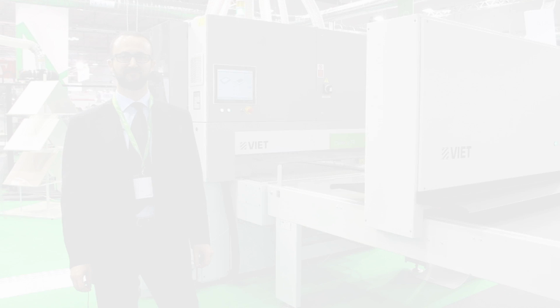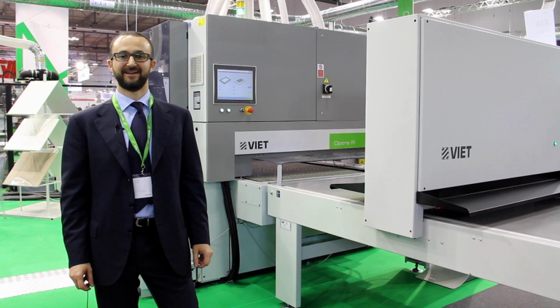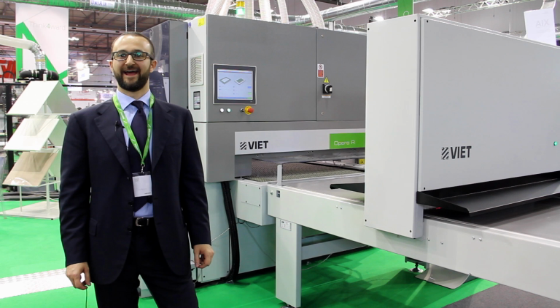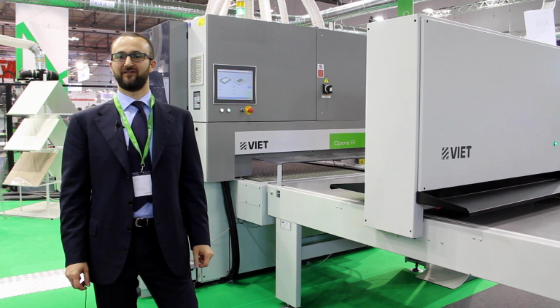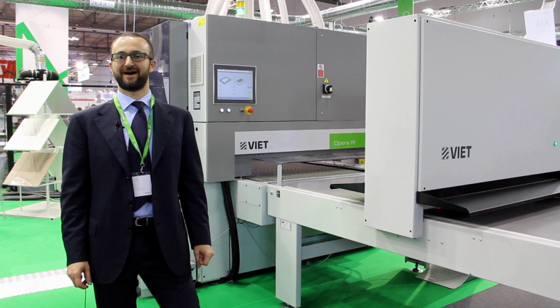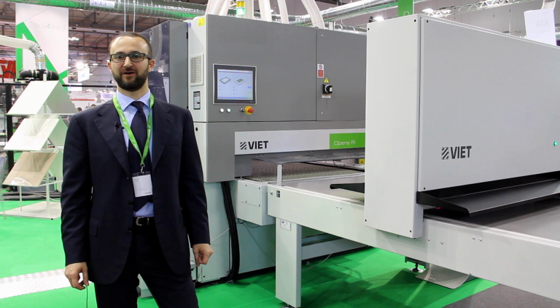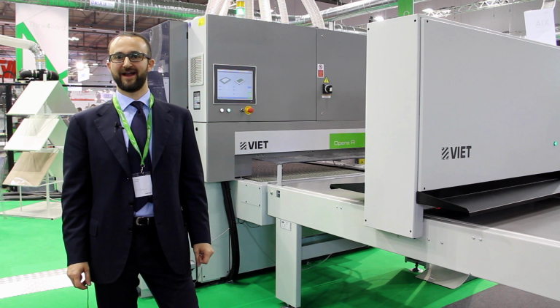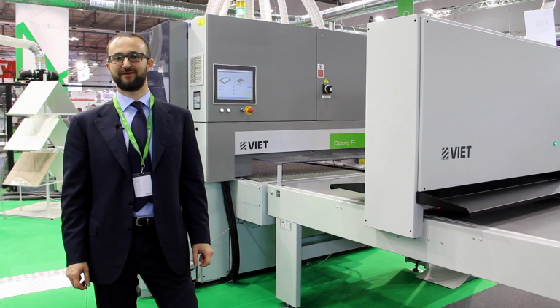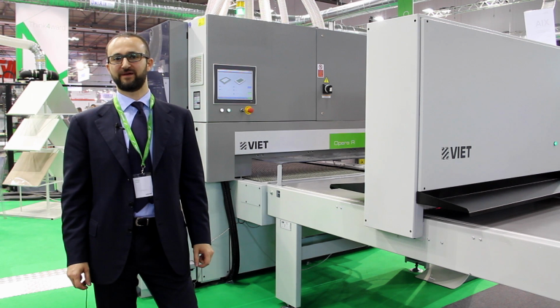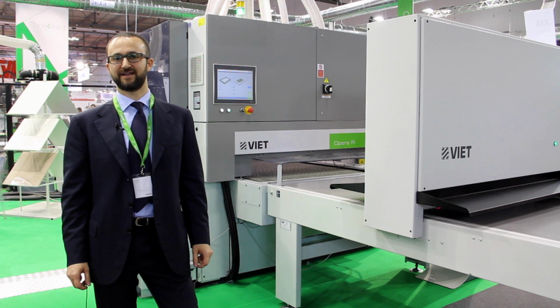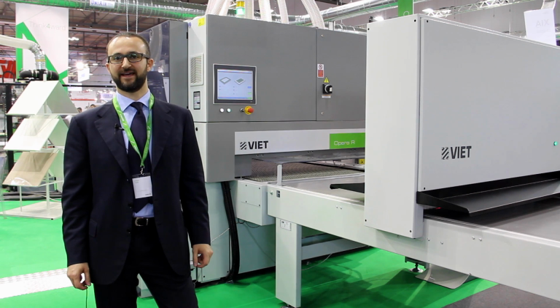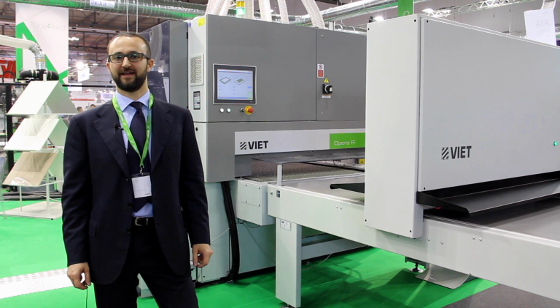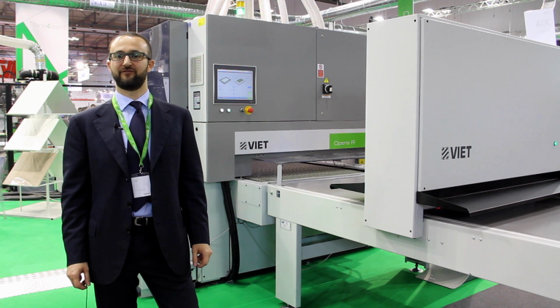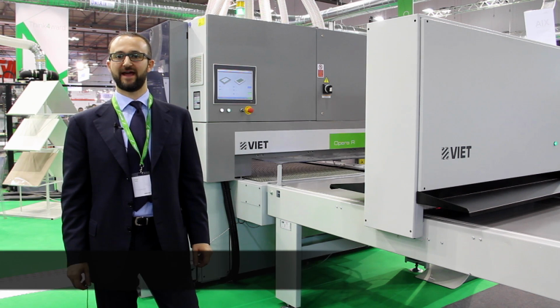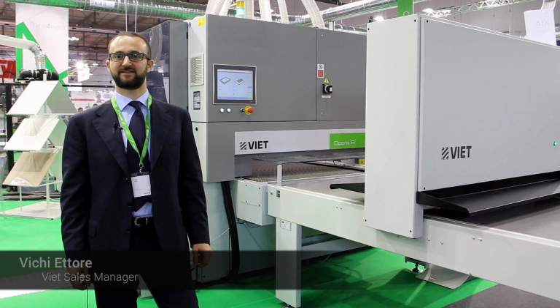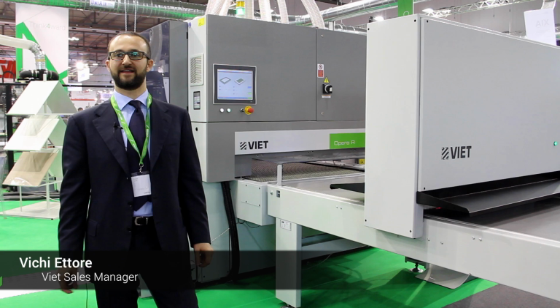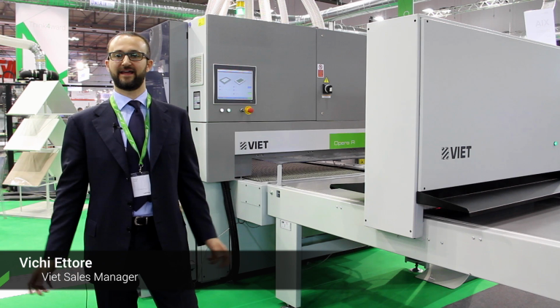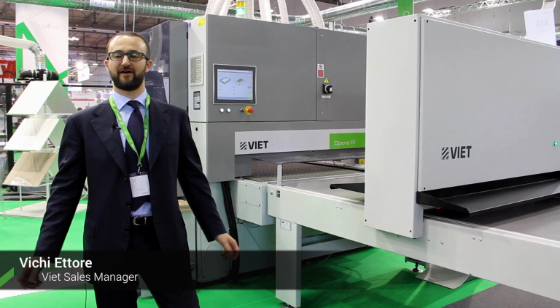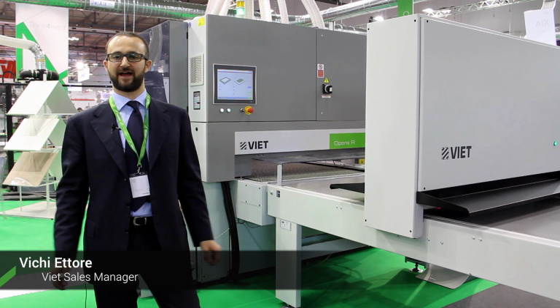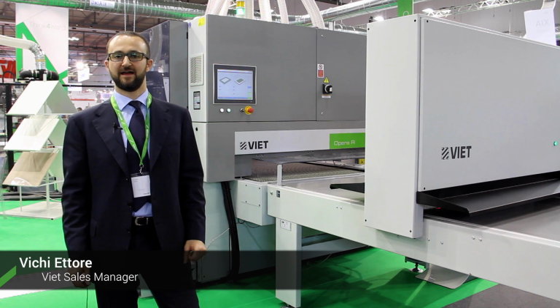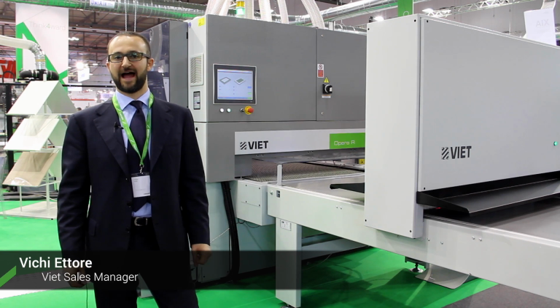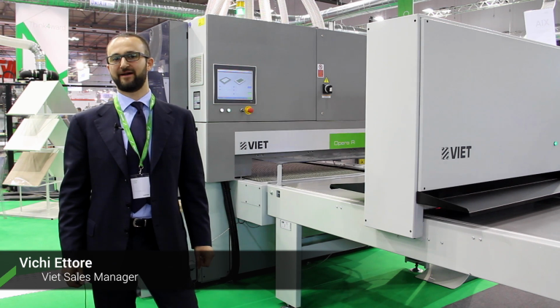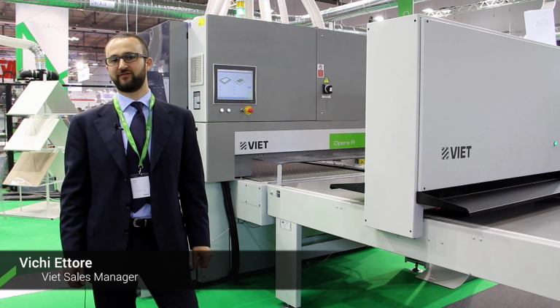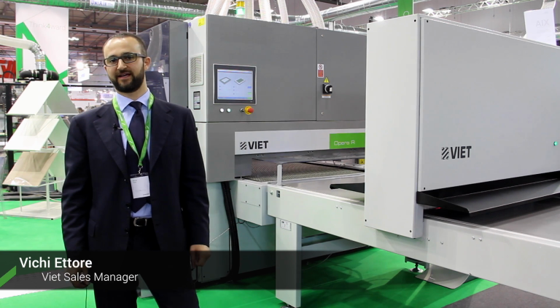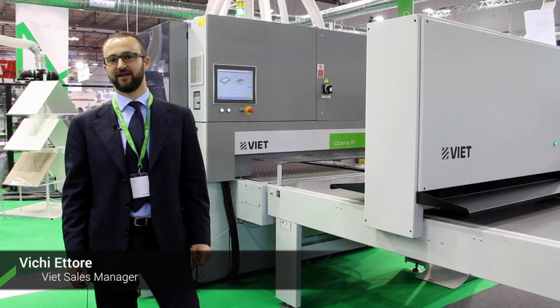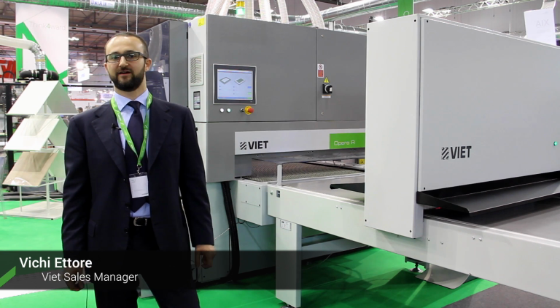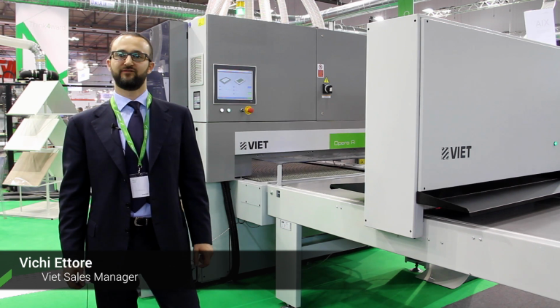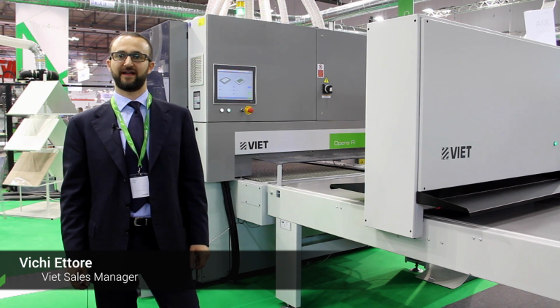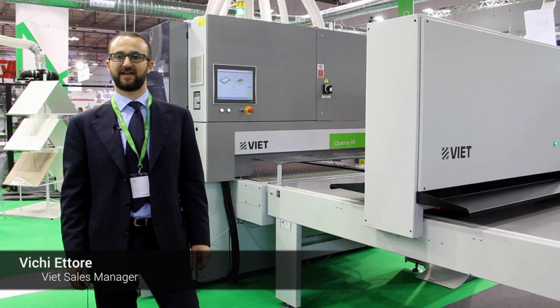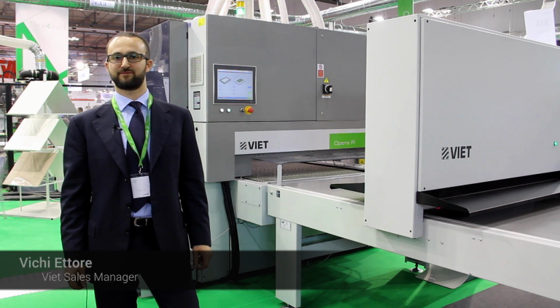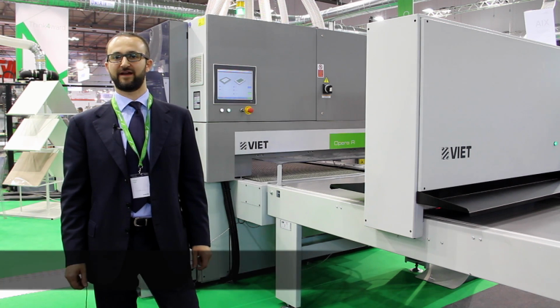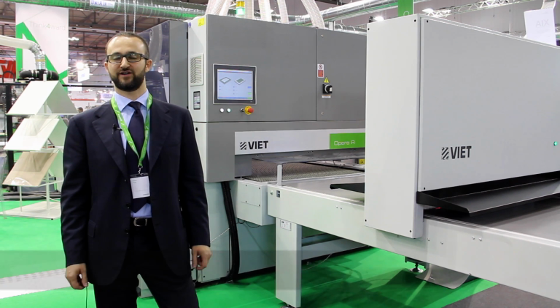Hello everybody, welcome at VSE in the Viet sanding area. I'm Etoreviki, Viet sales manager.